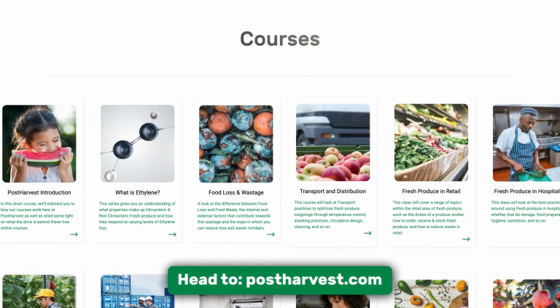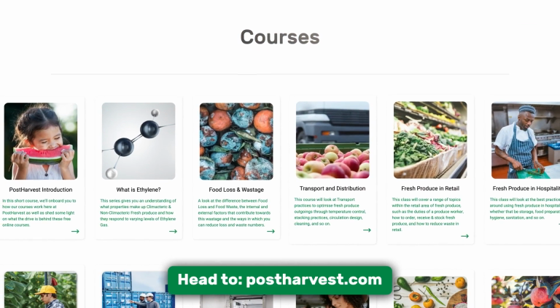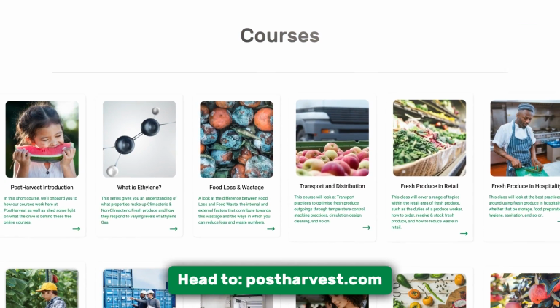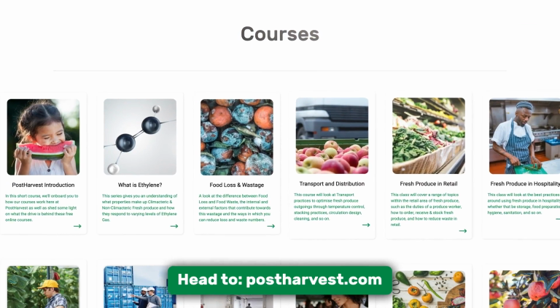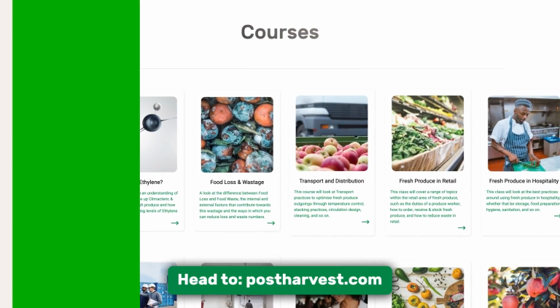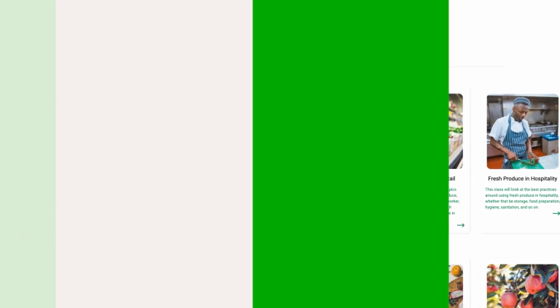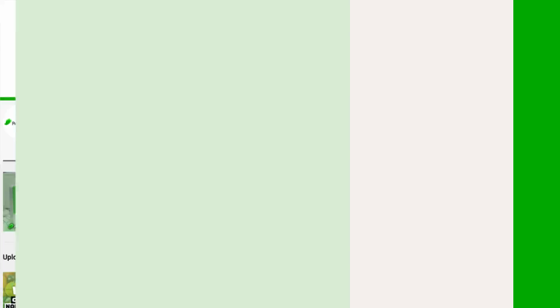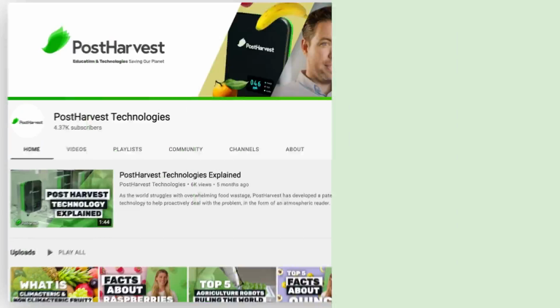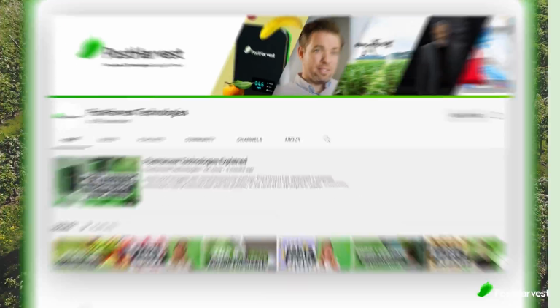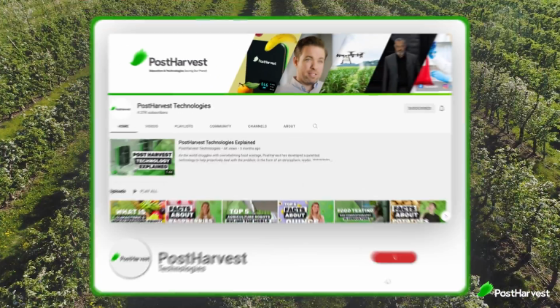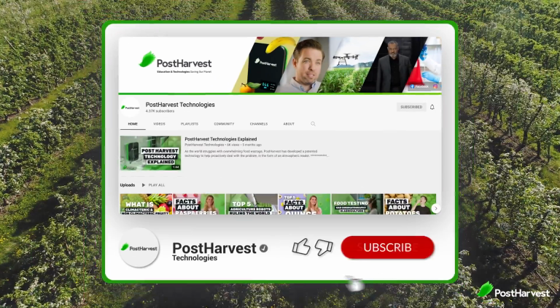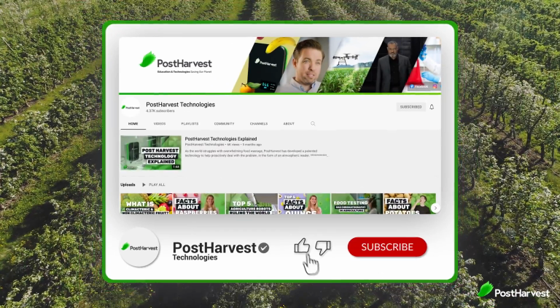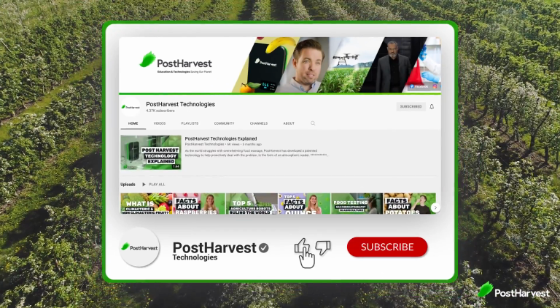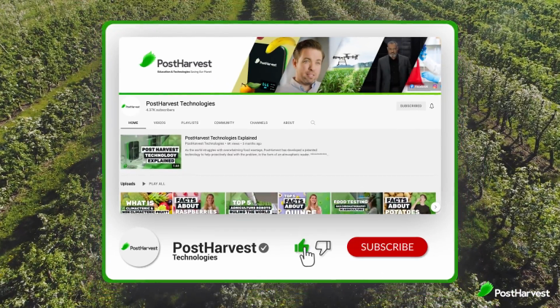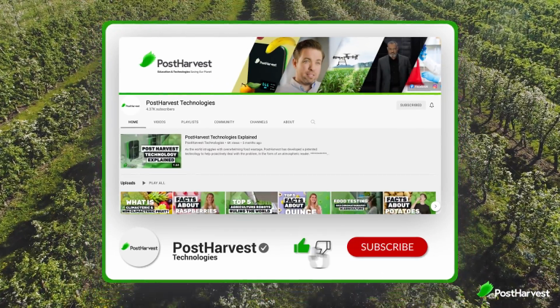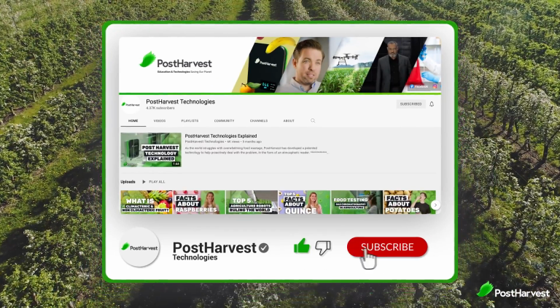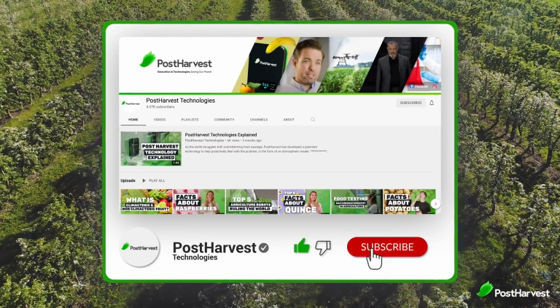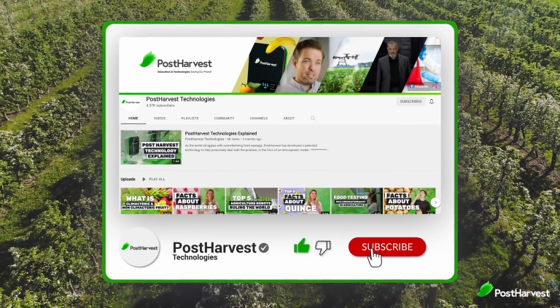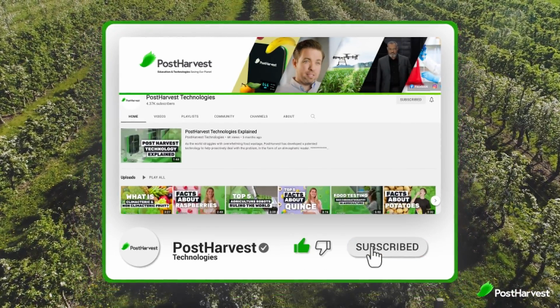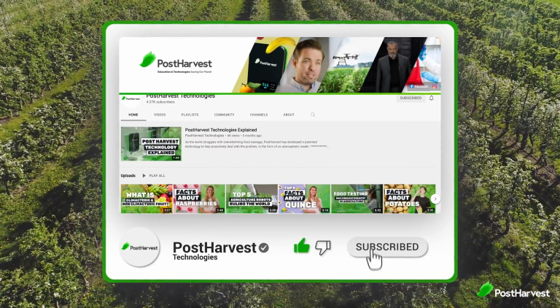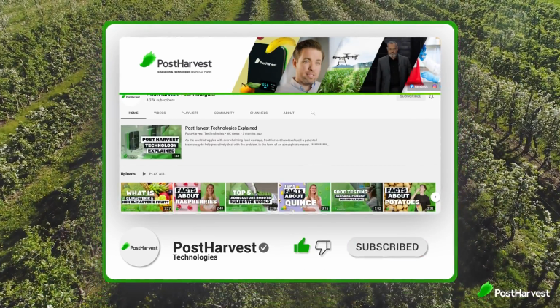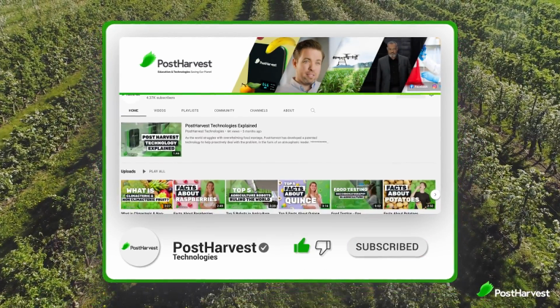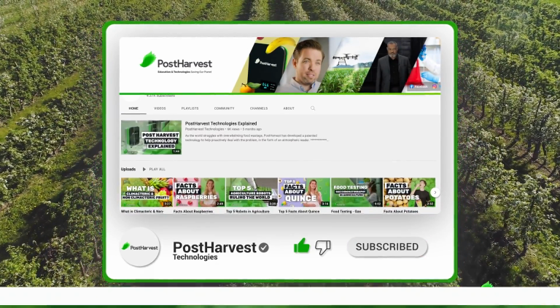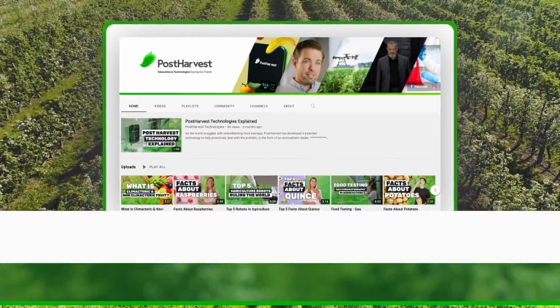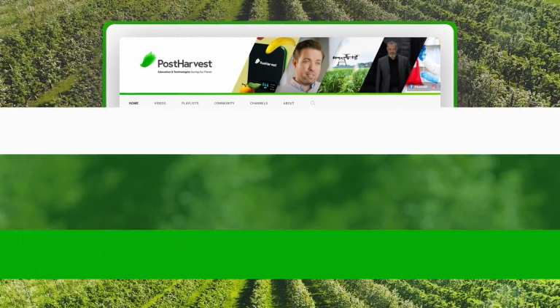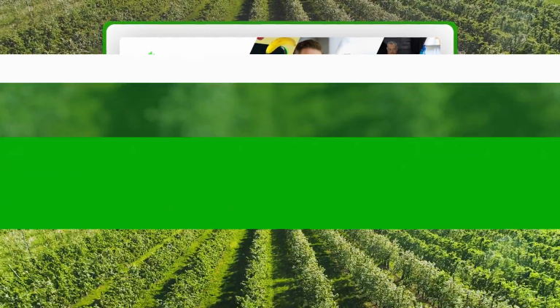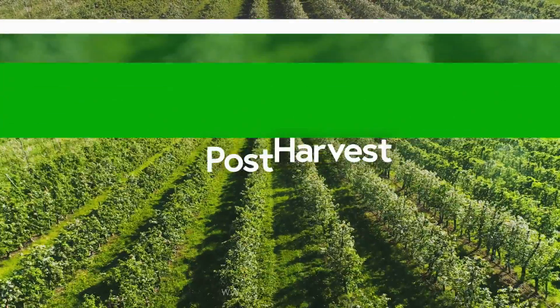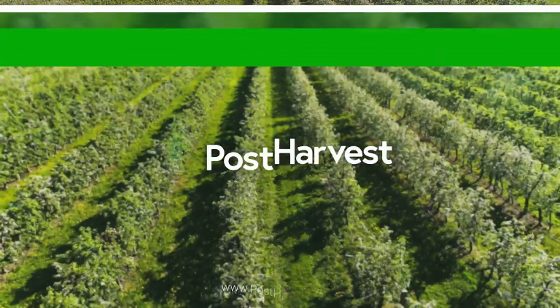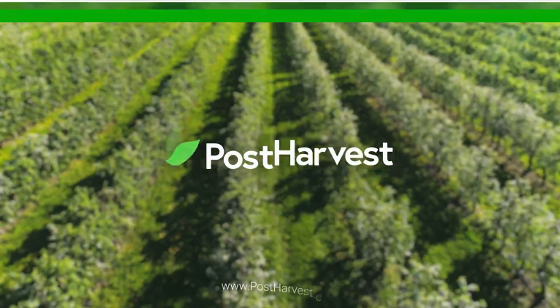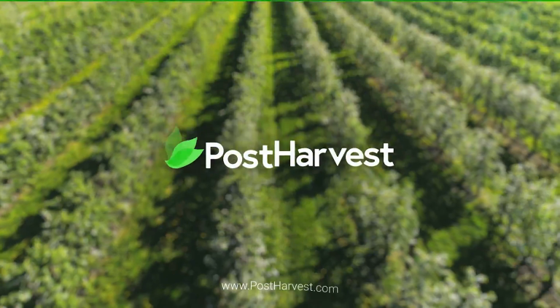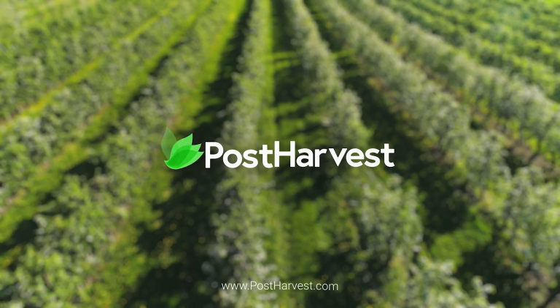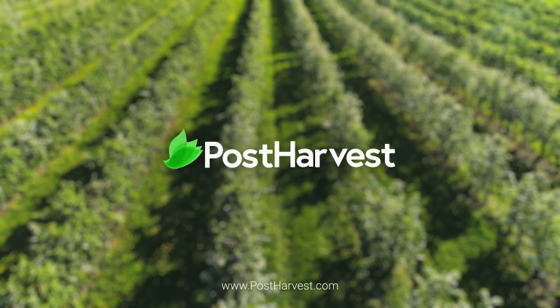And if you're into all things green, hit the like and subscribe button to stay updated. Together we can help the world go a little bit greener.